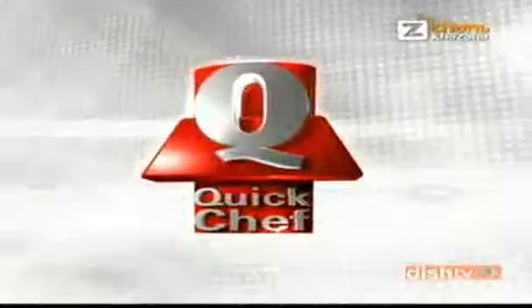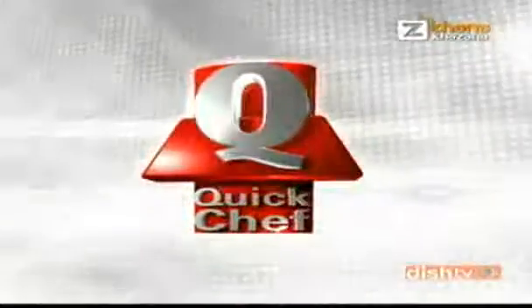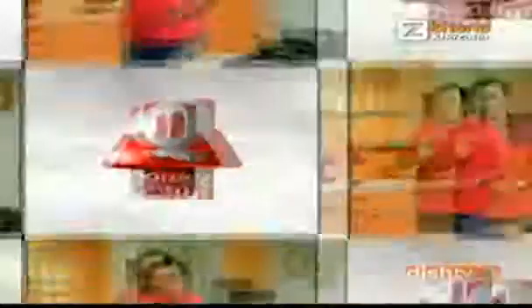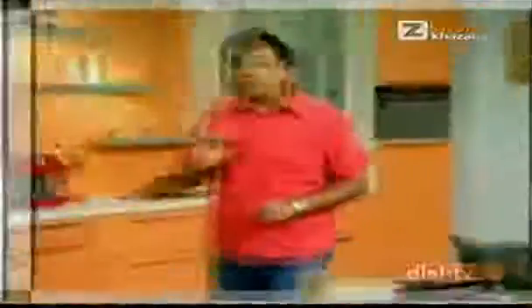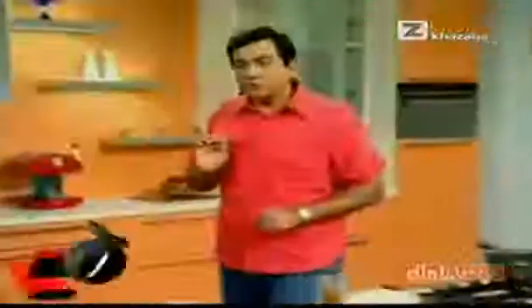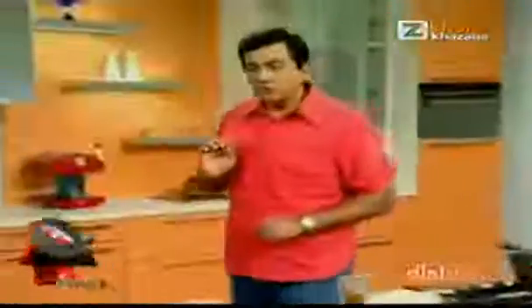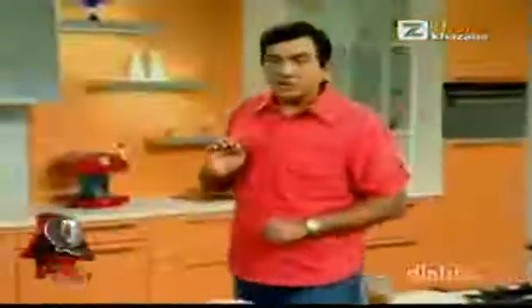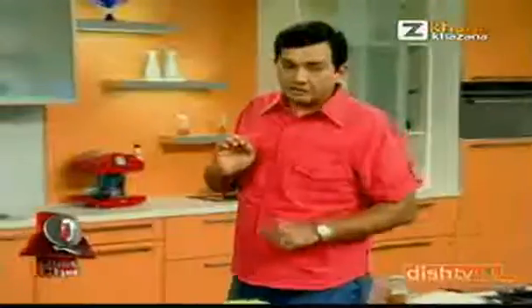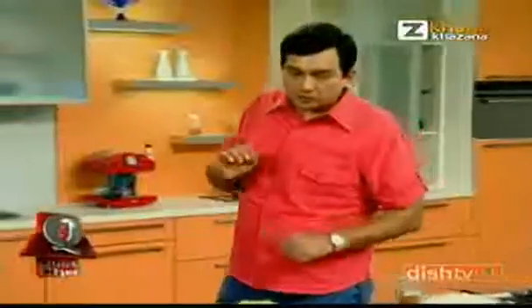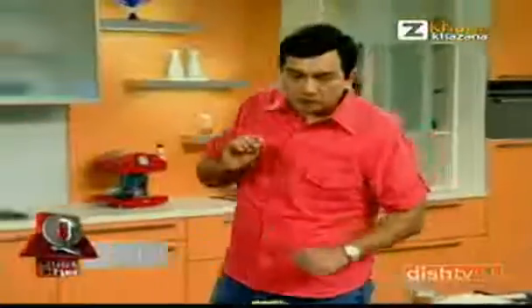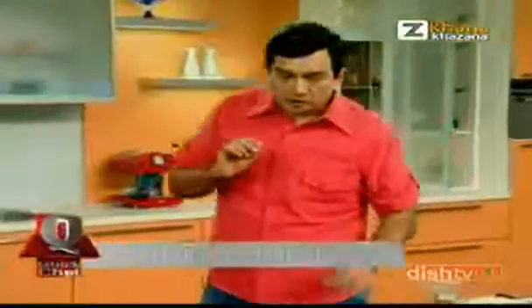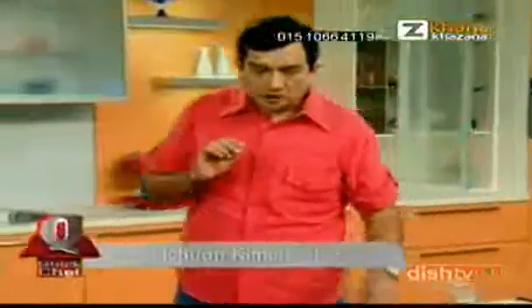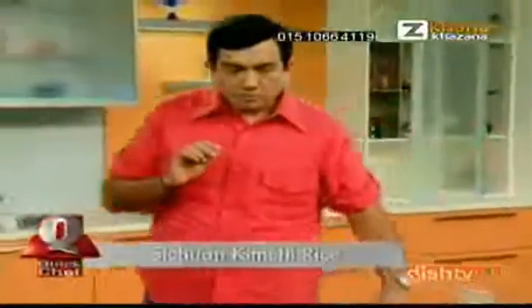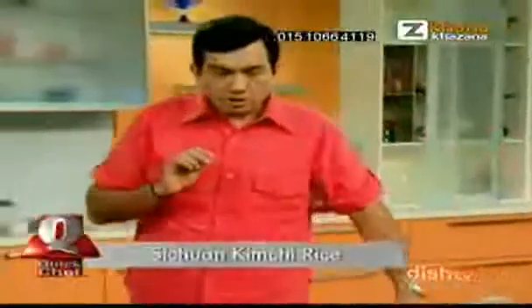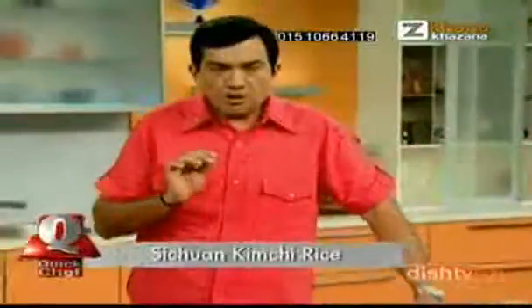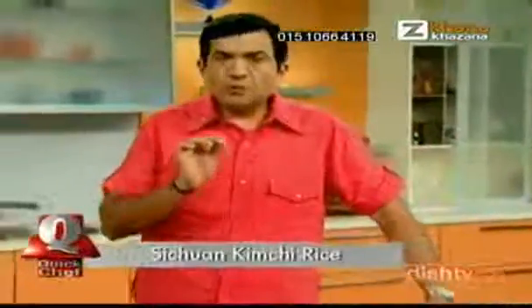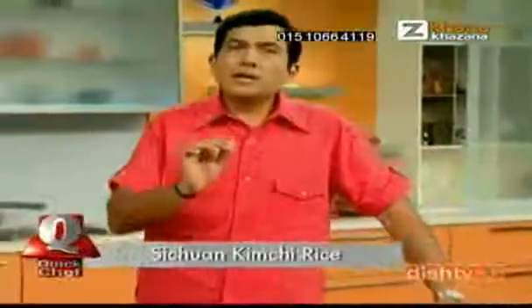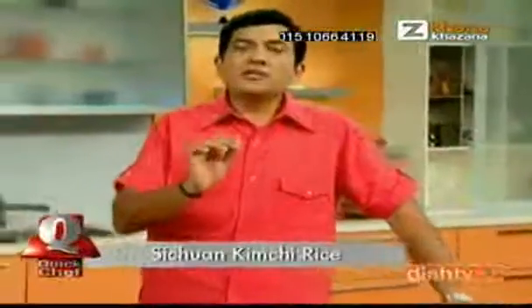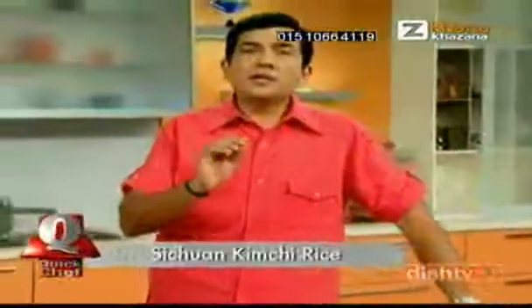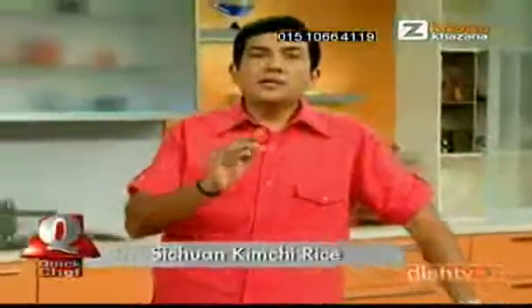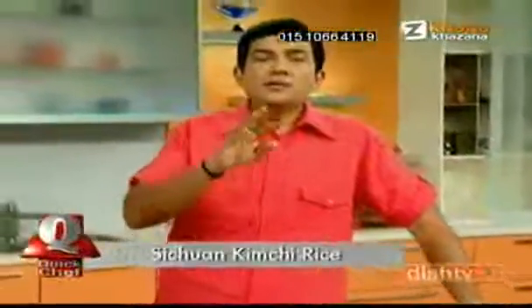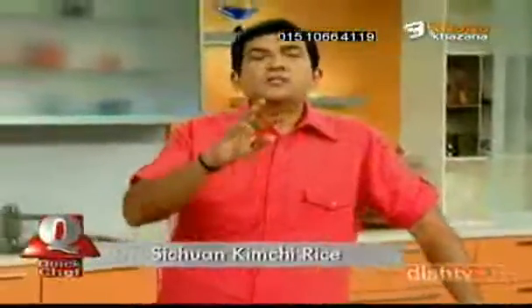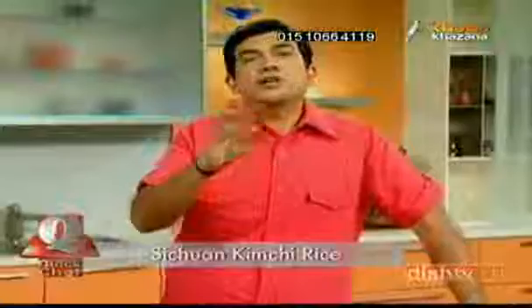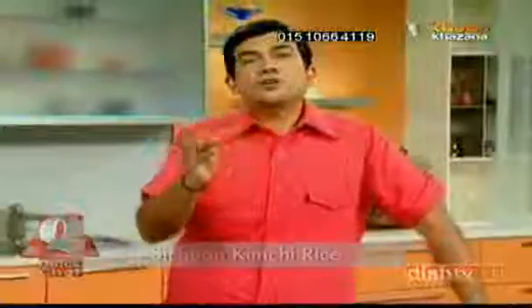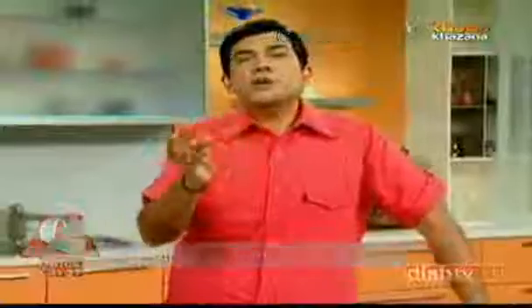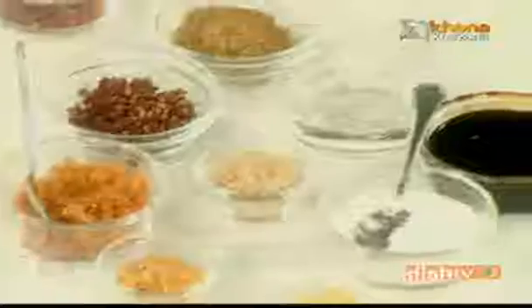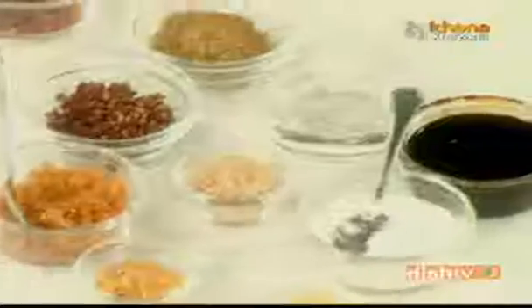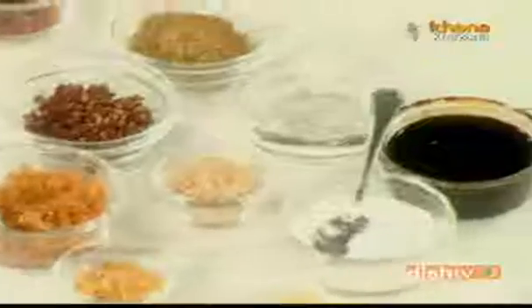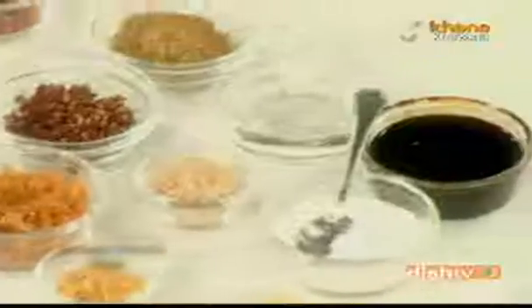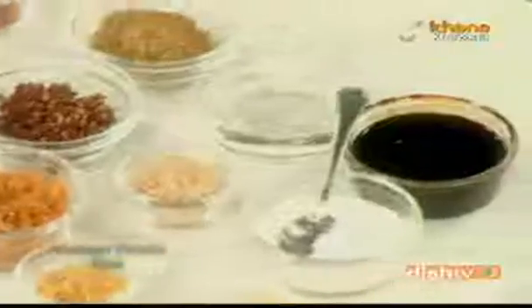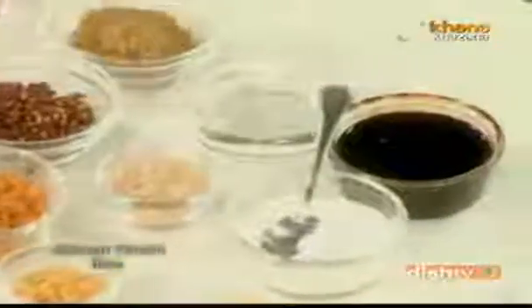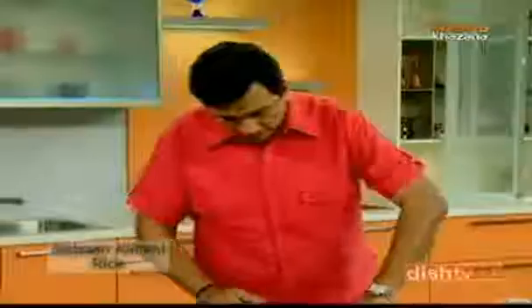I am going to make a big dish in a very big dish — Sichuan kimchi rice.